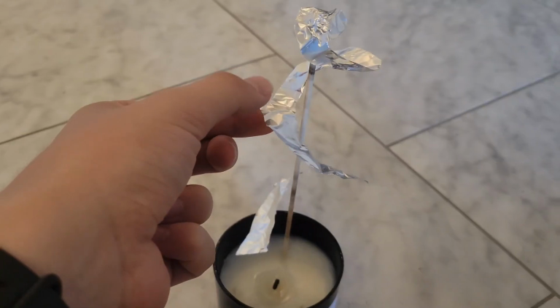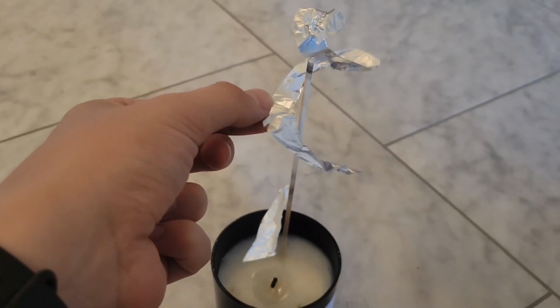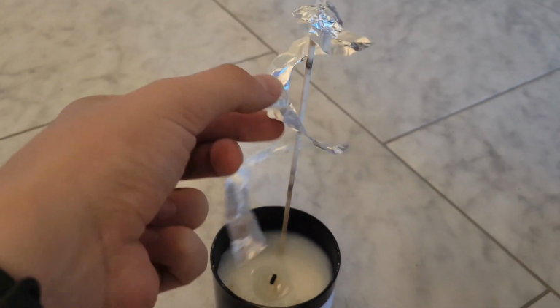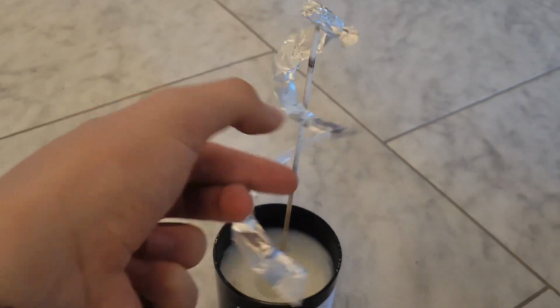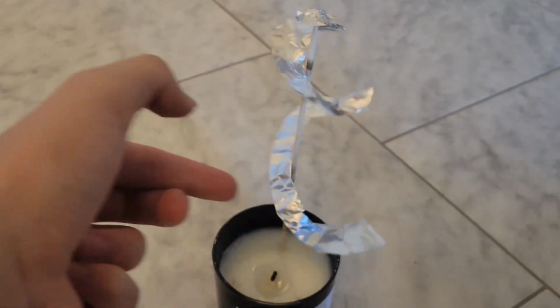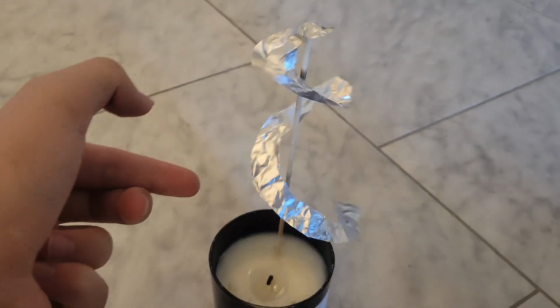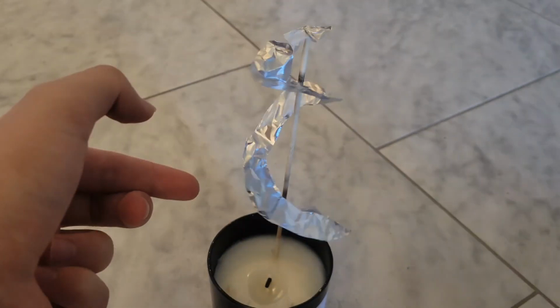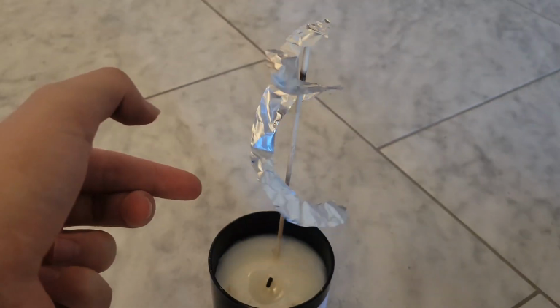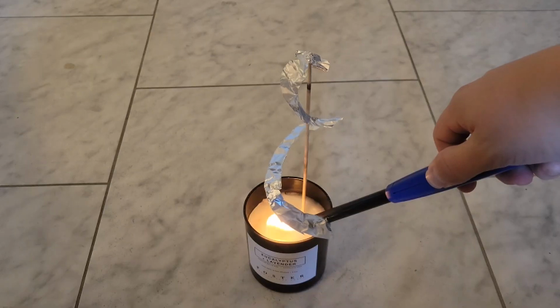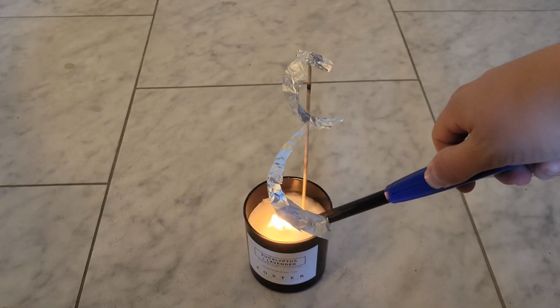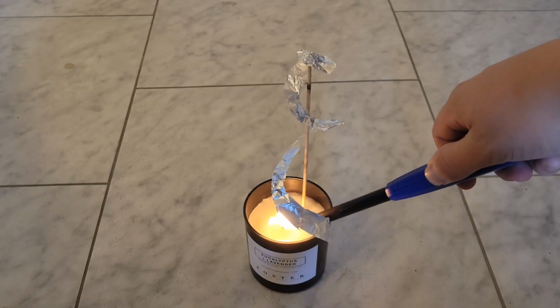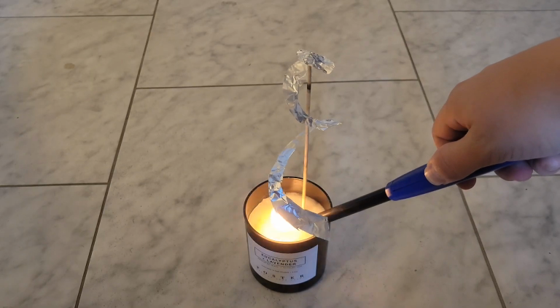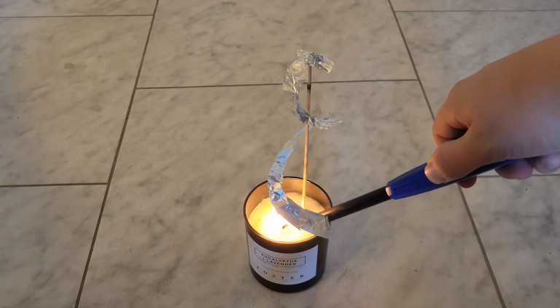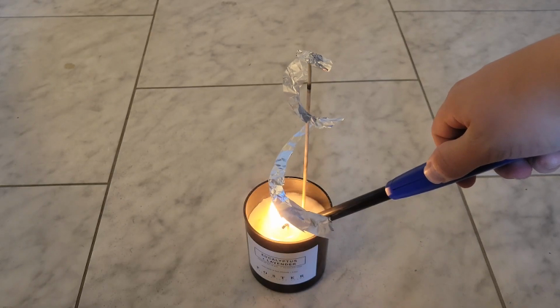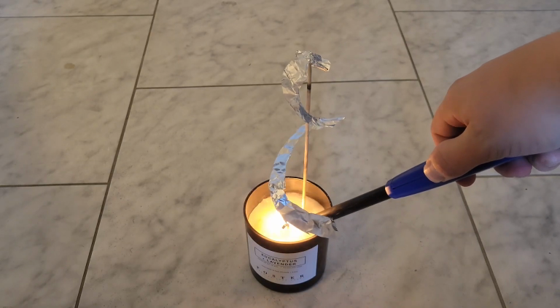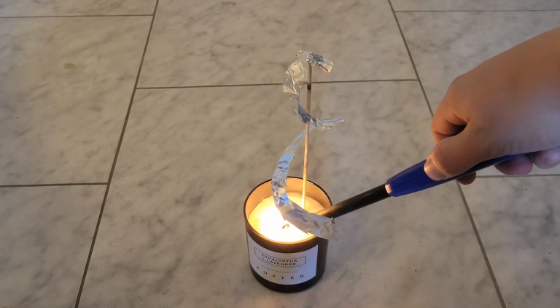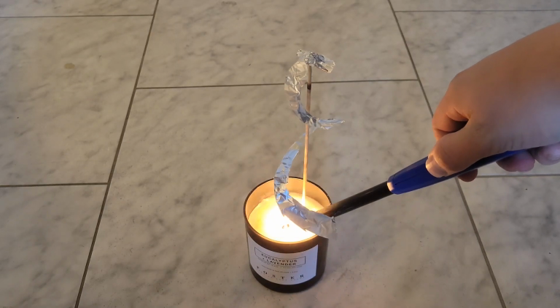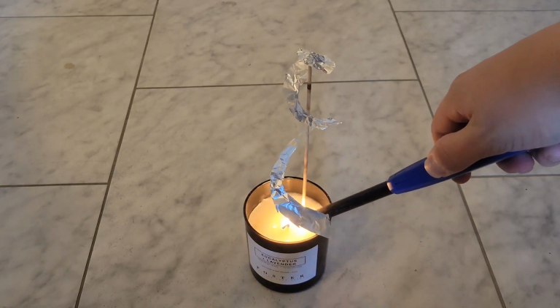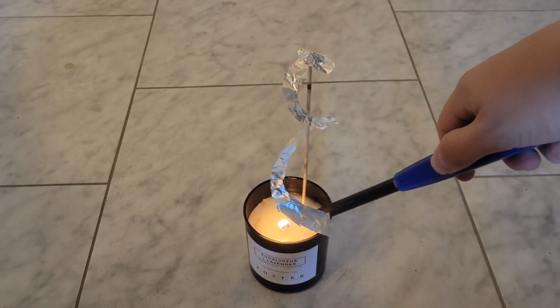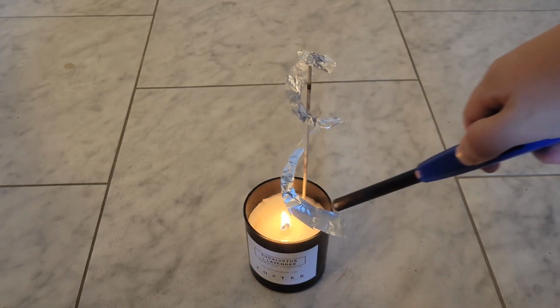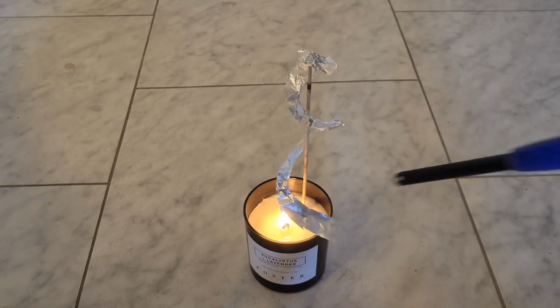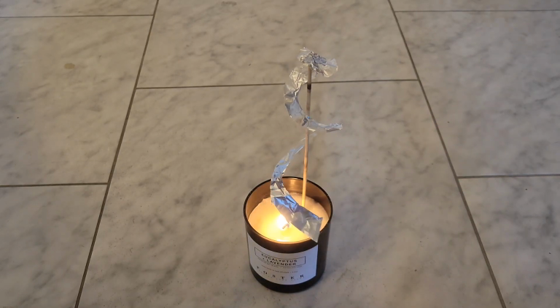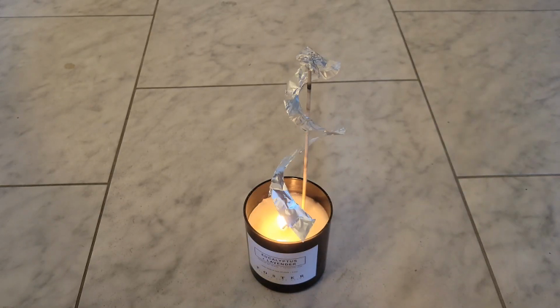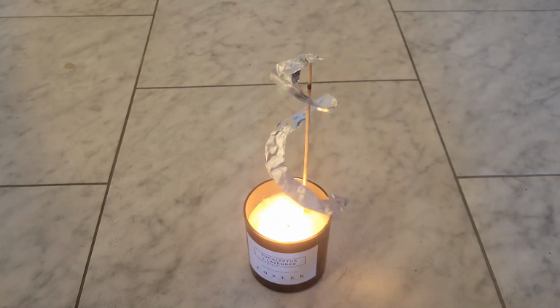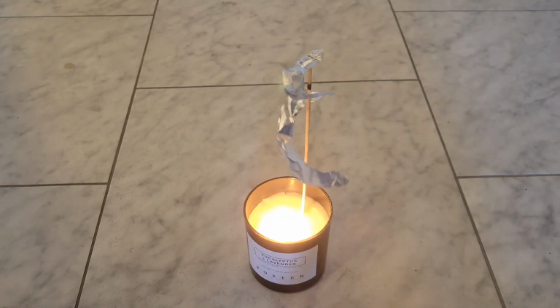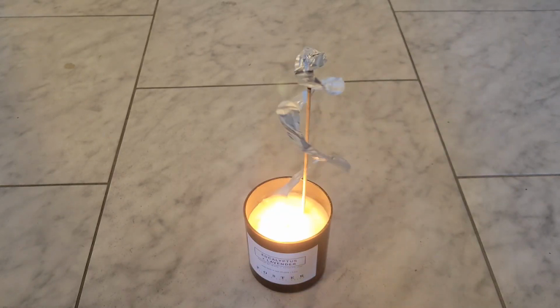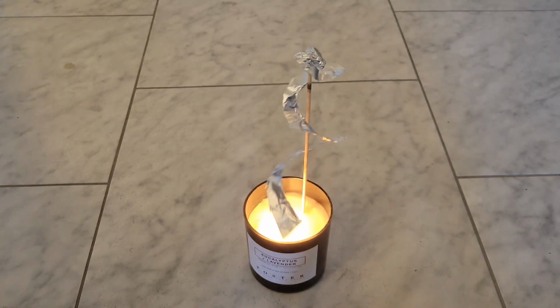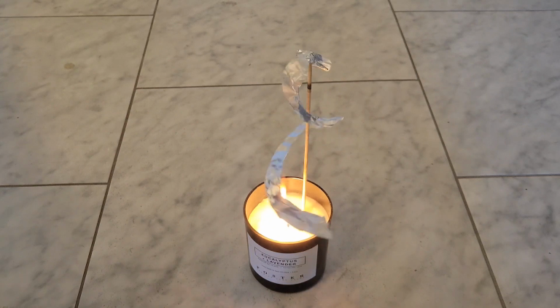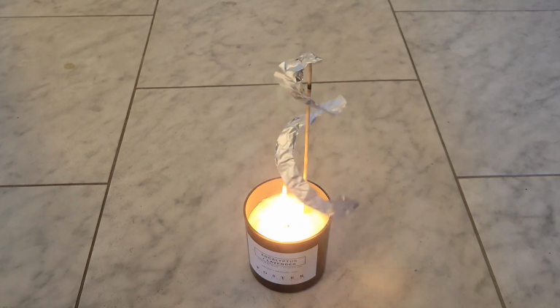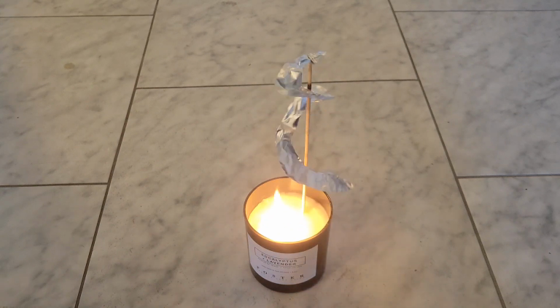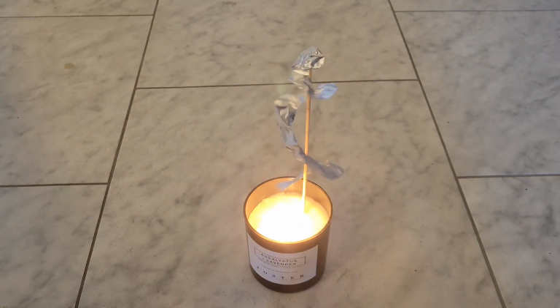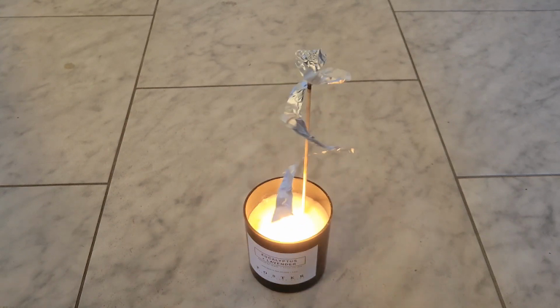If you allow a strip of aluminum foil to rotate freely on a stick and then light a candle beneath it, the heat rises and propels the foil.